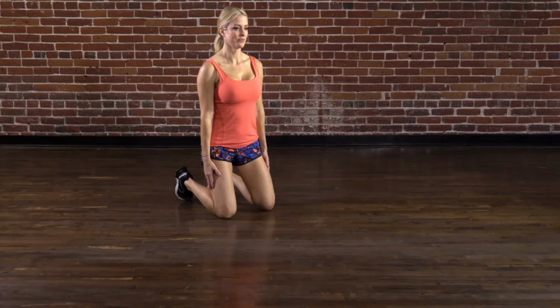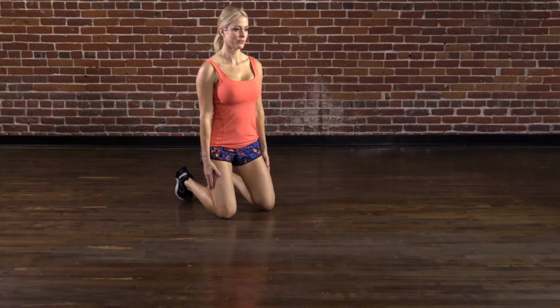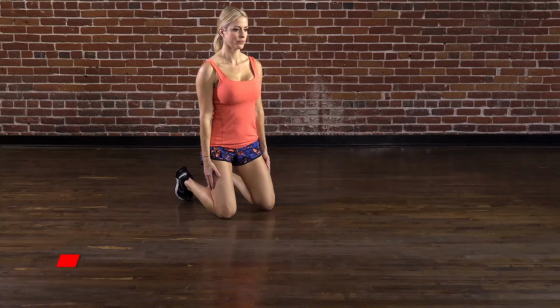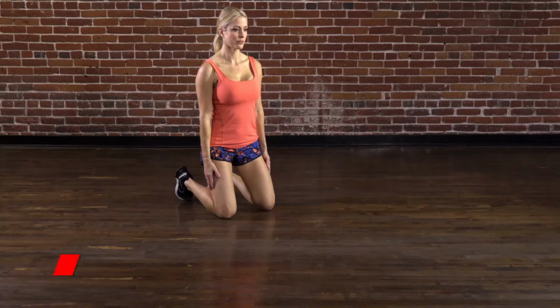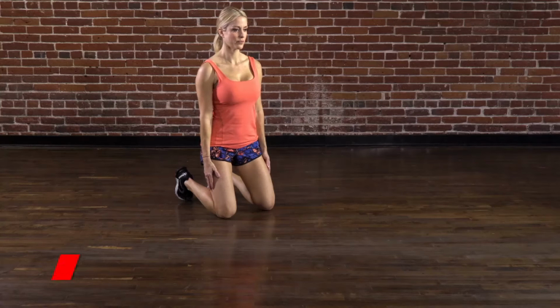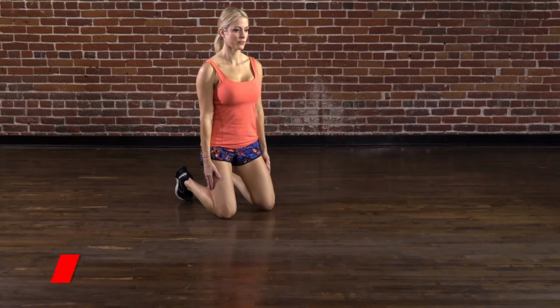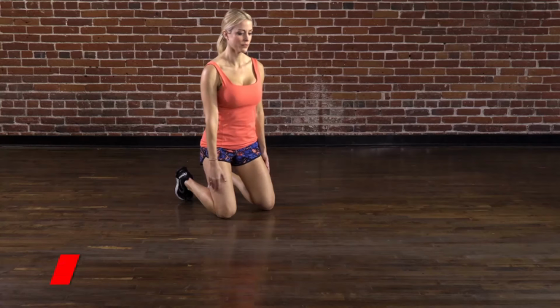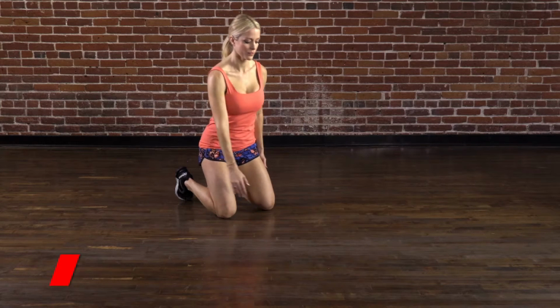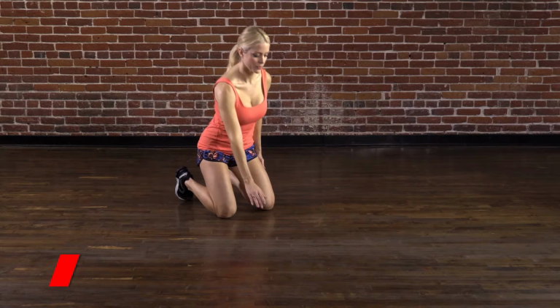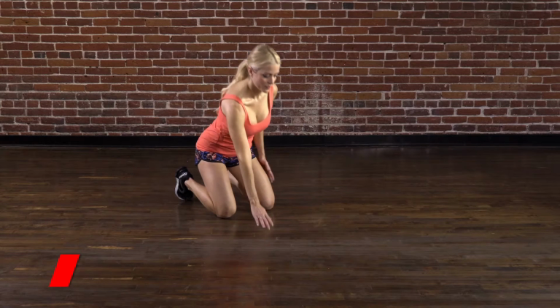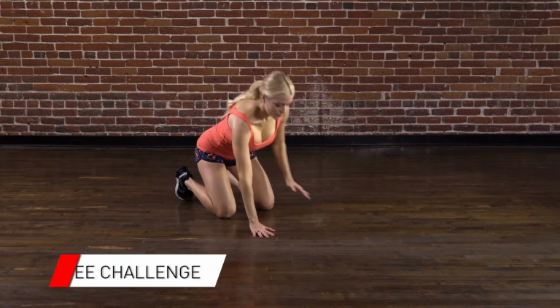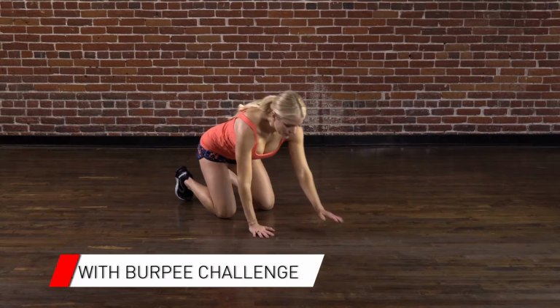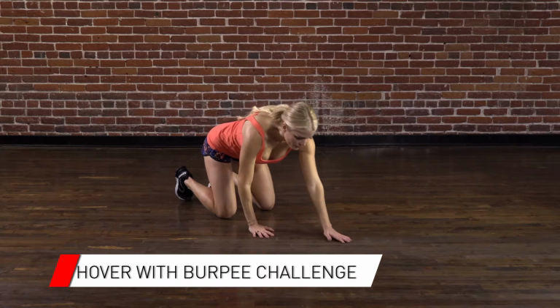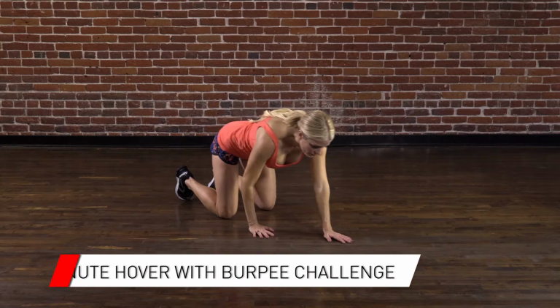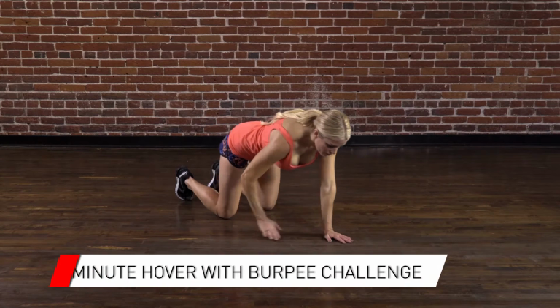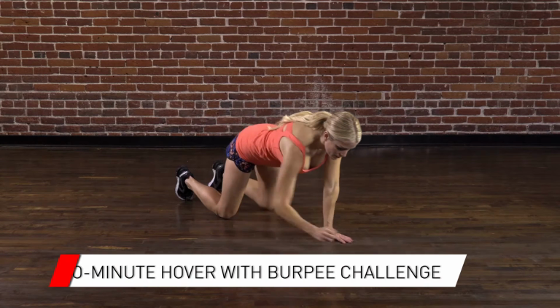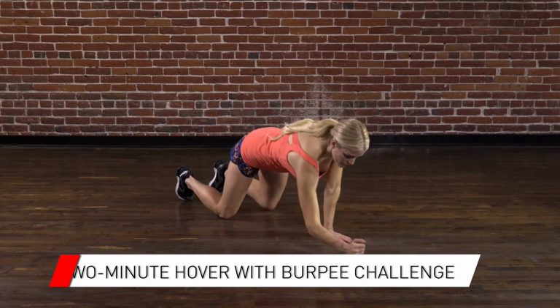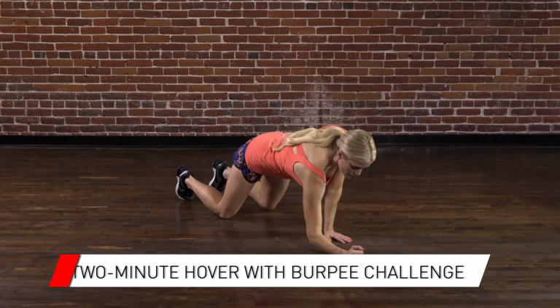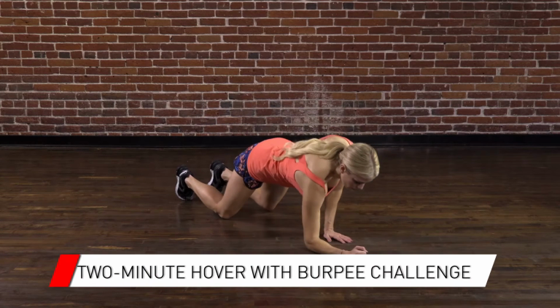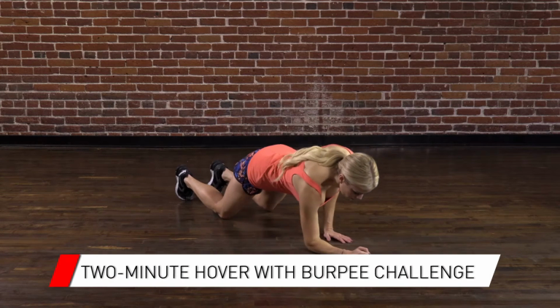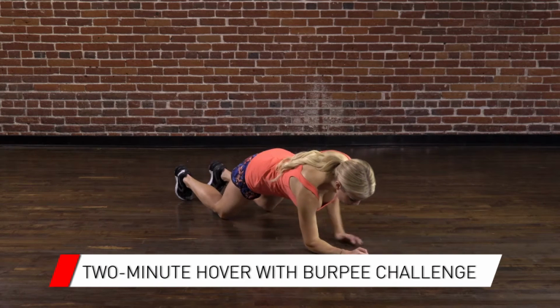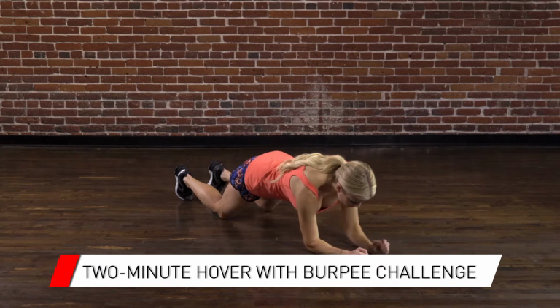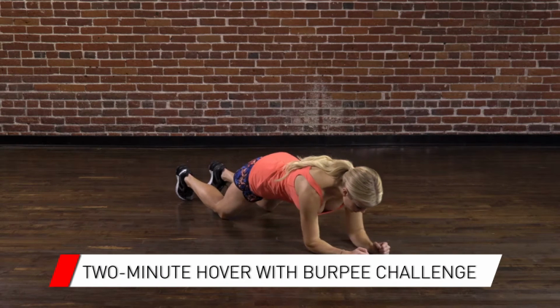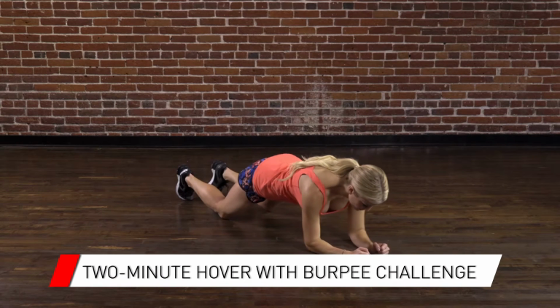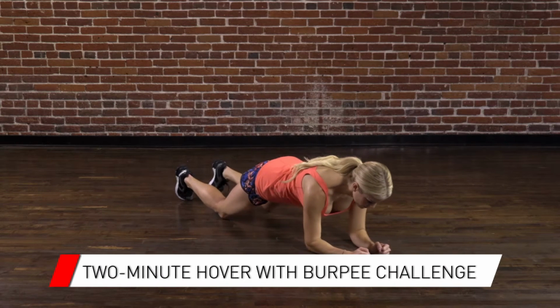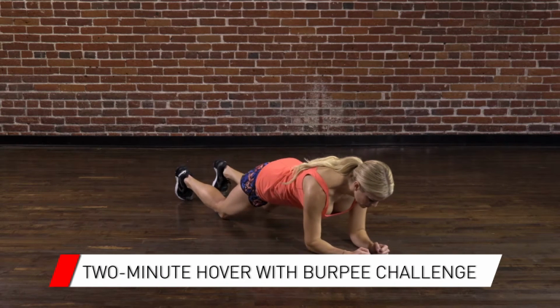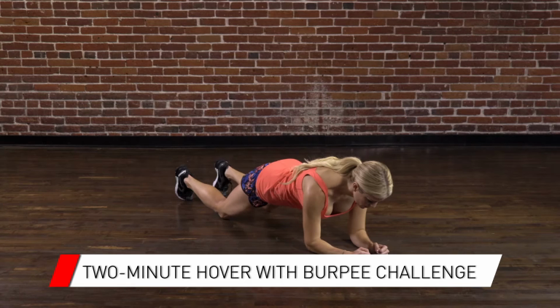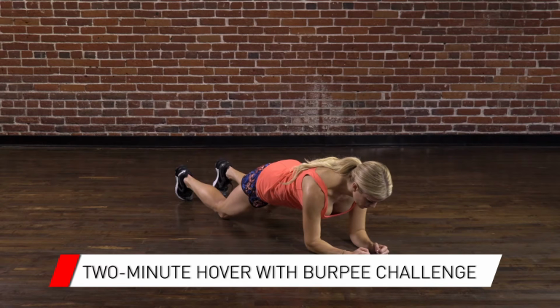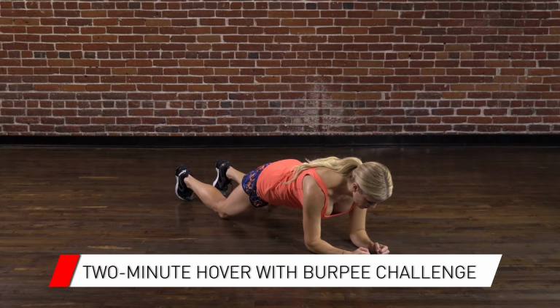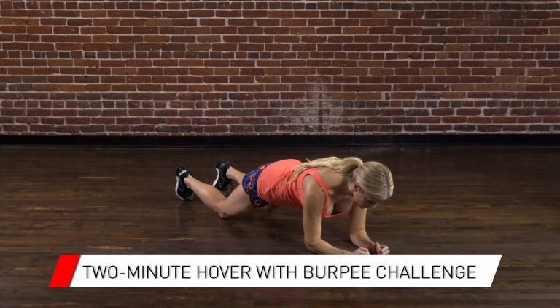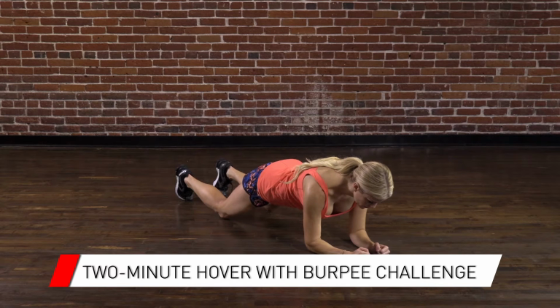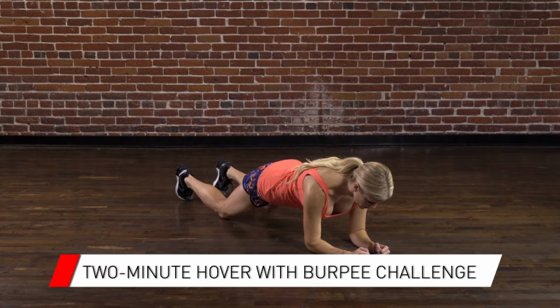Two-minute hover with burpee challenge. Do this challenge with a partner or challenge yourself.